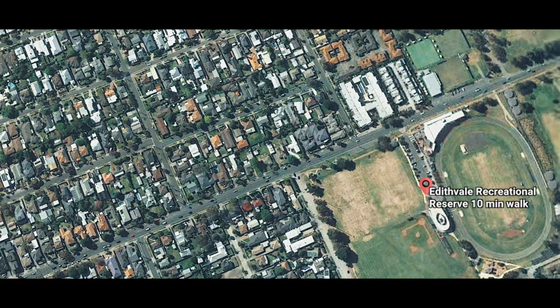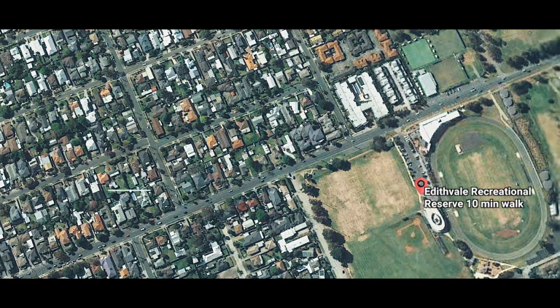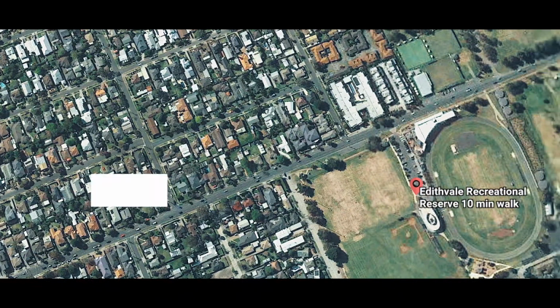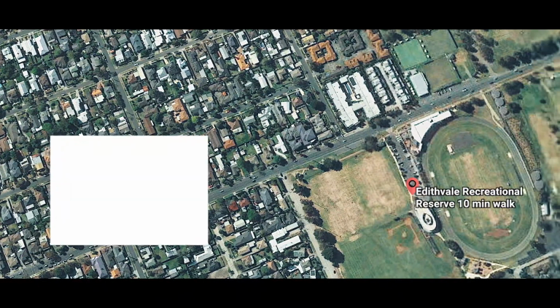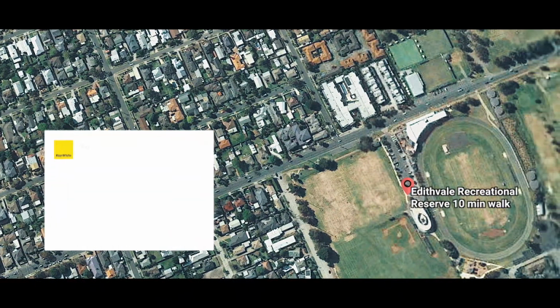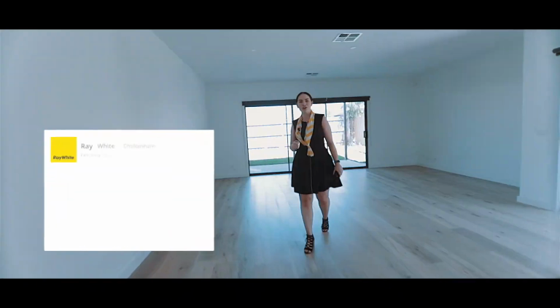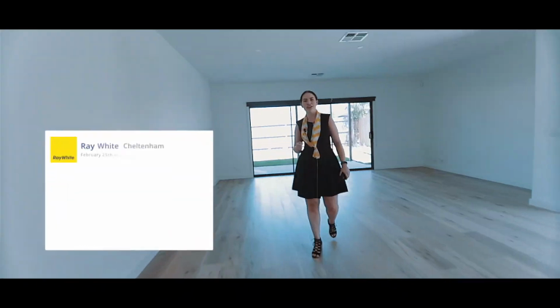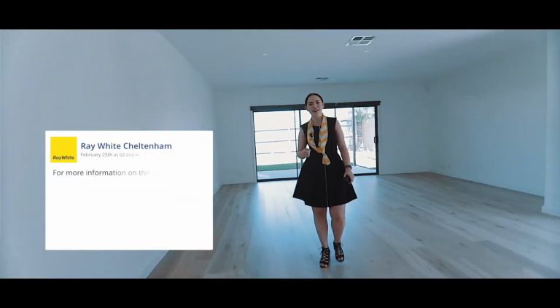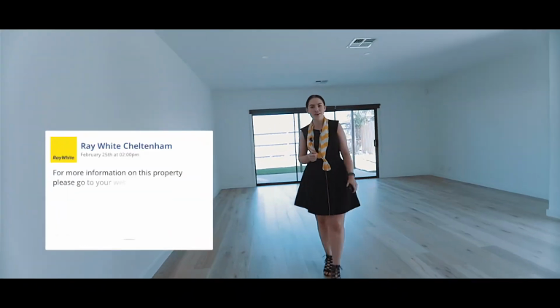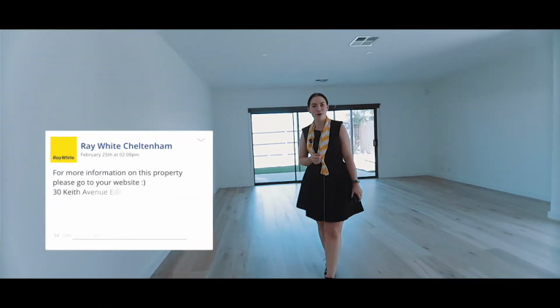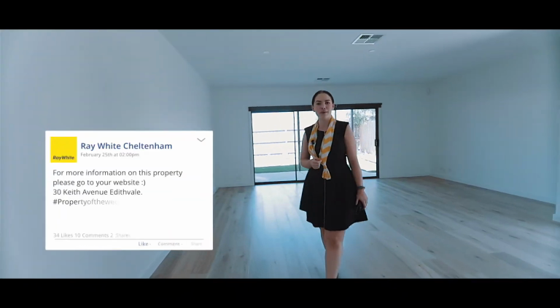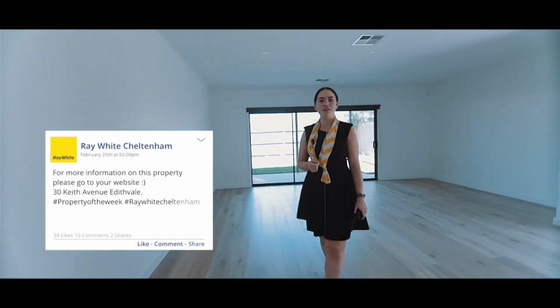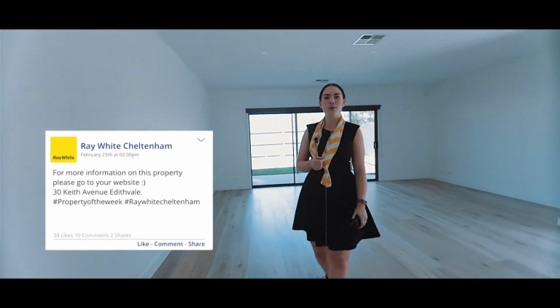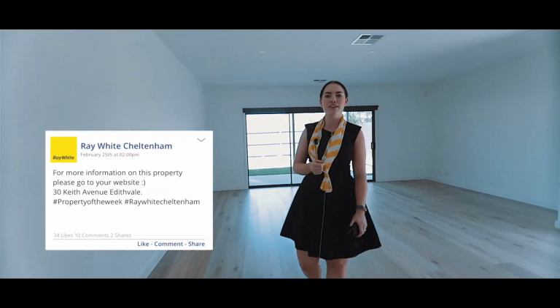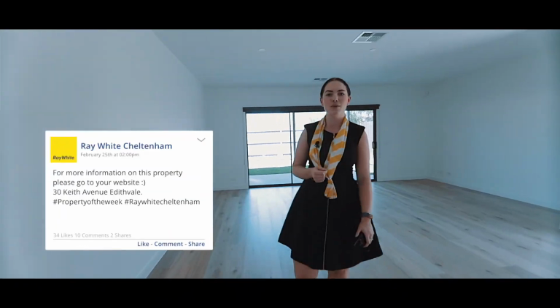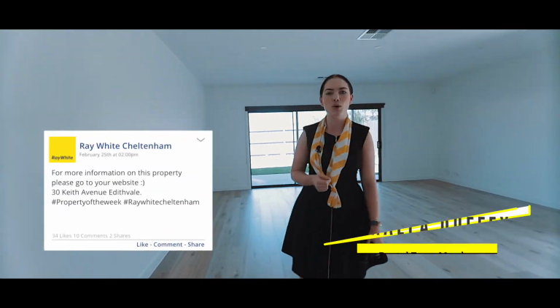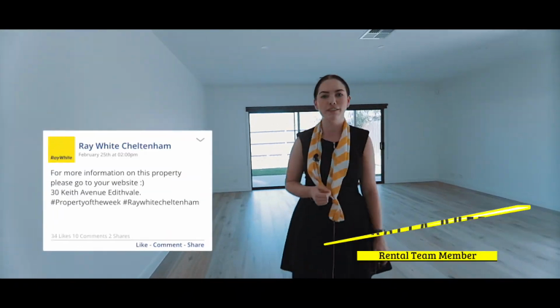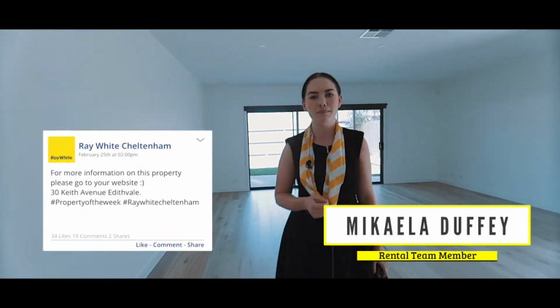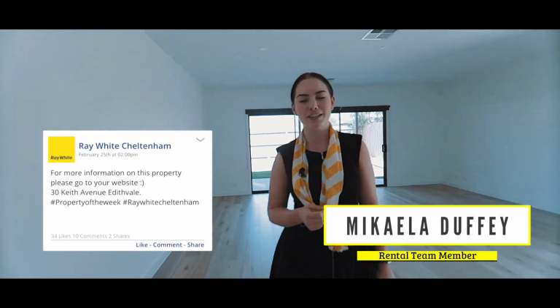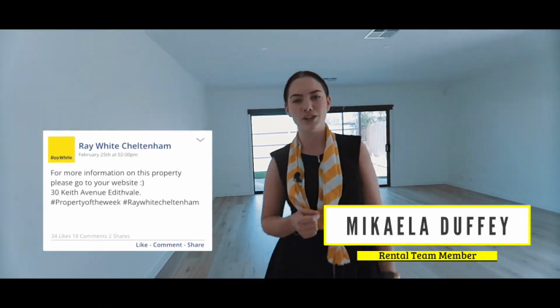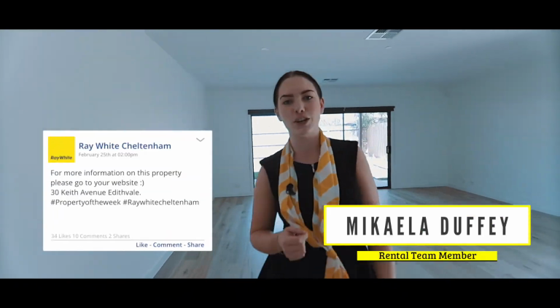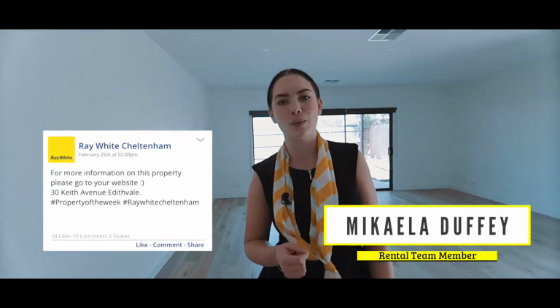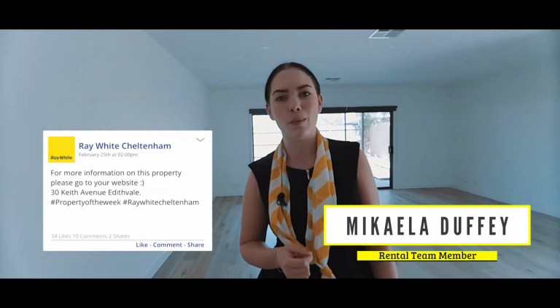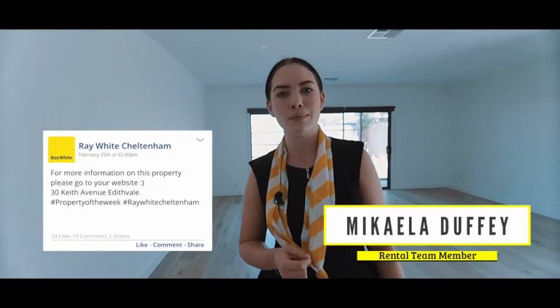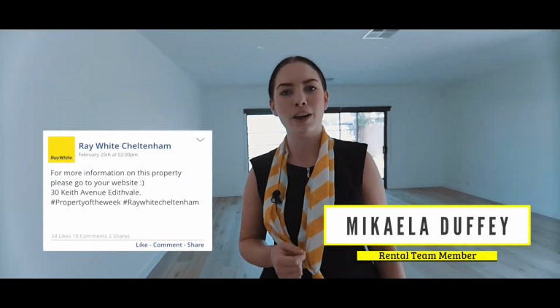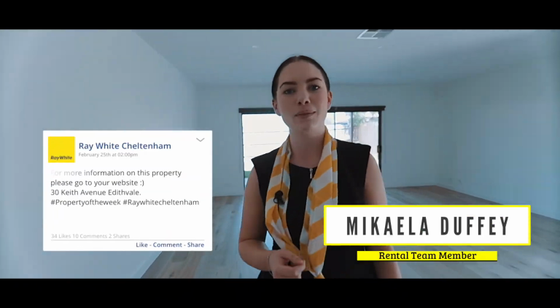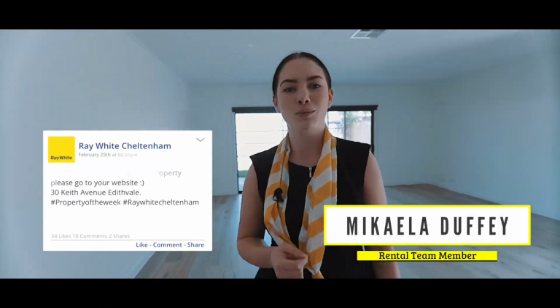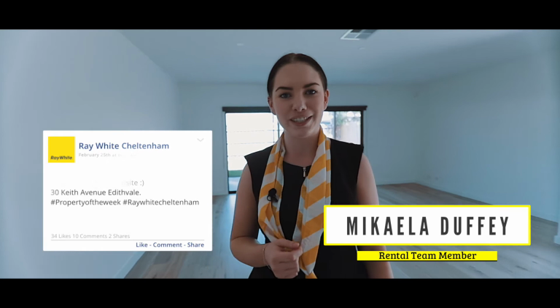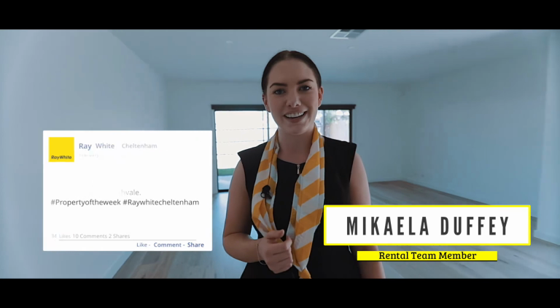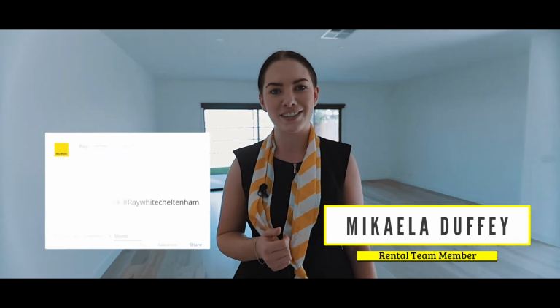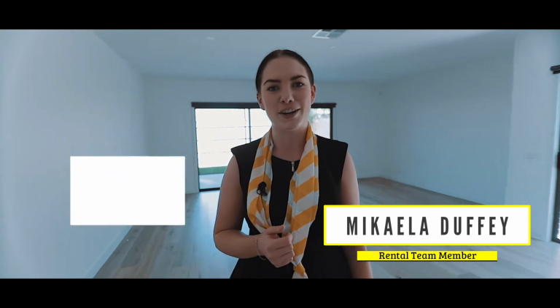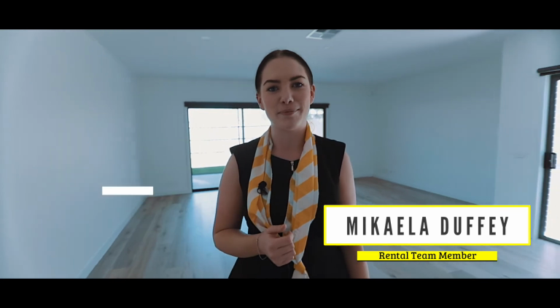Thank you for watching another Property of the Week. For more information go to our website. We'll see you next time.